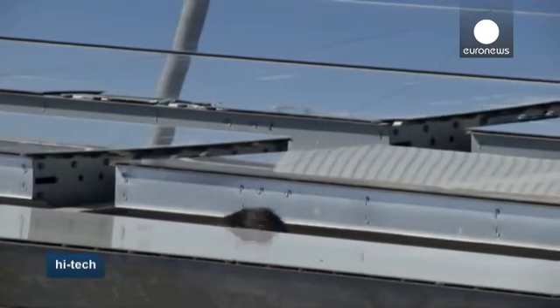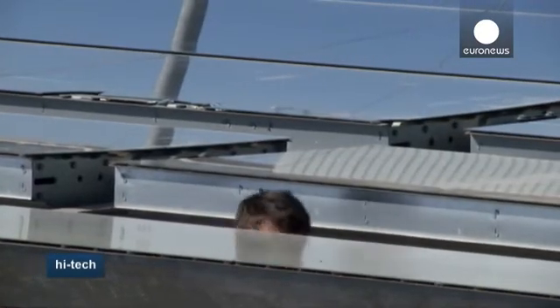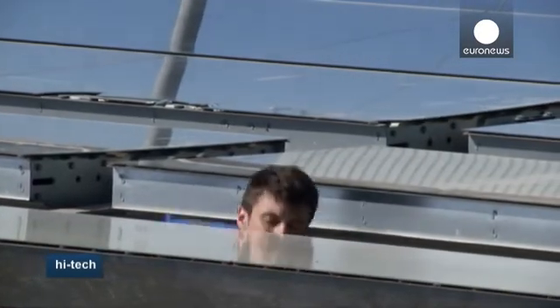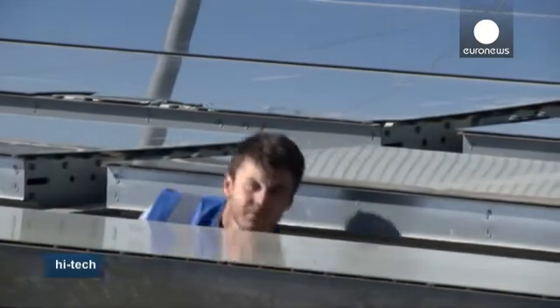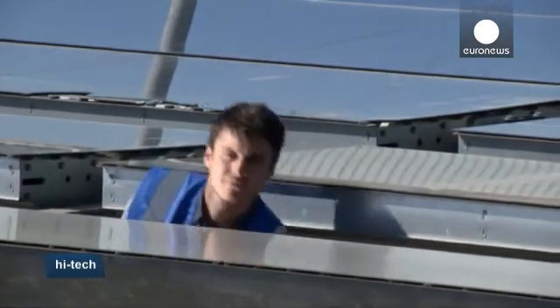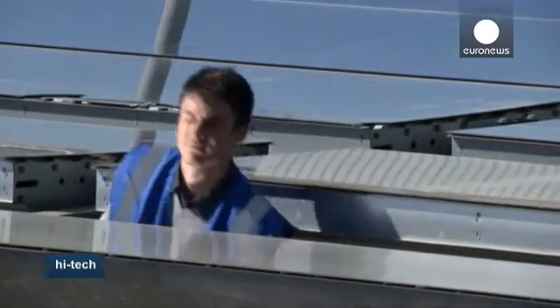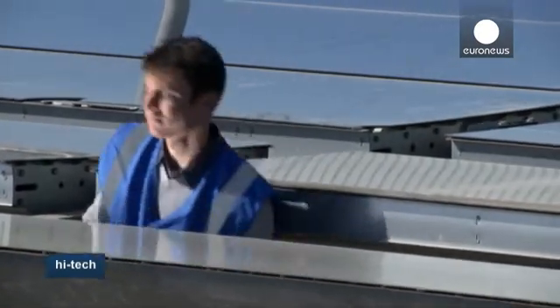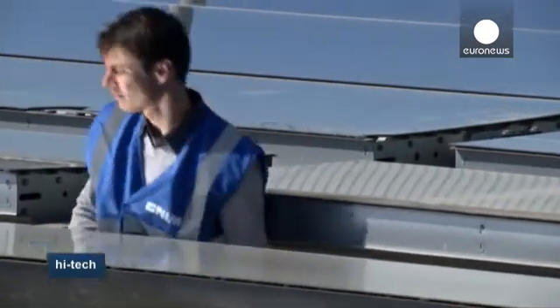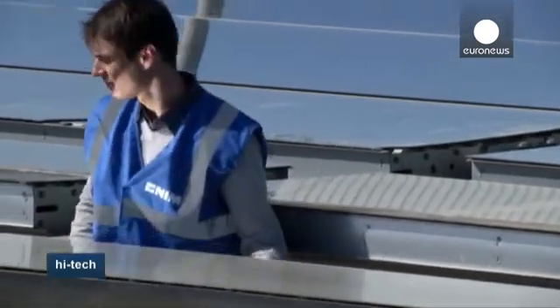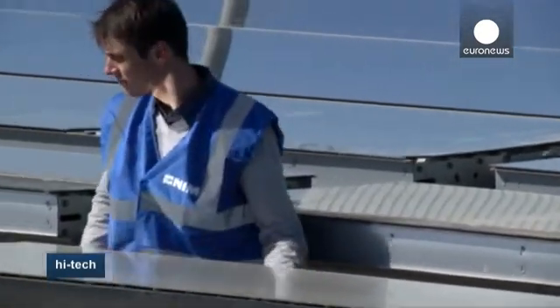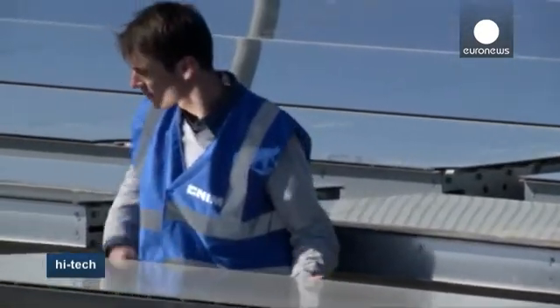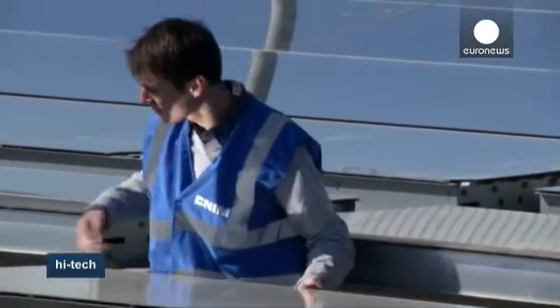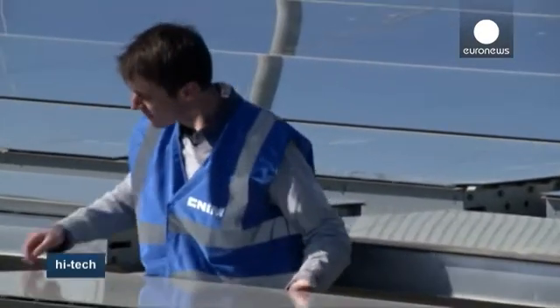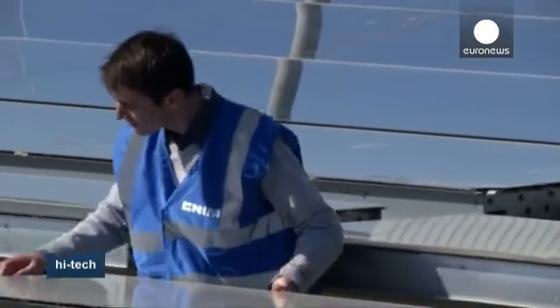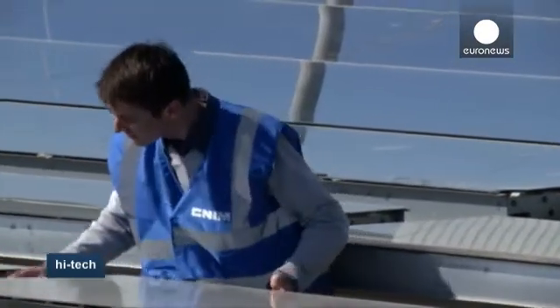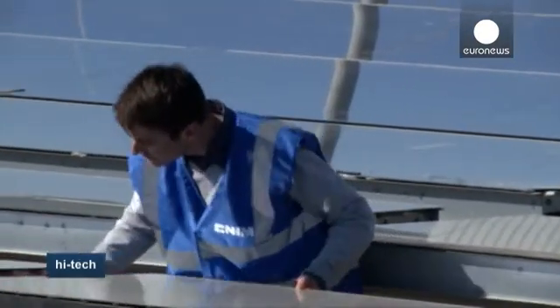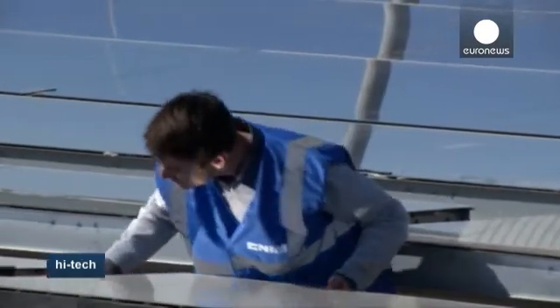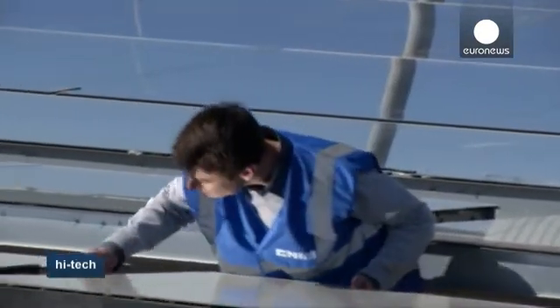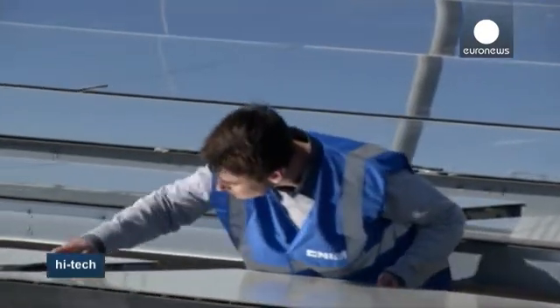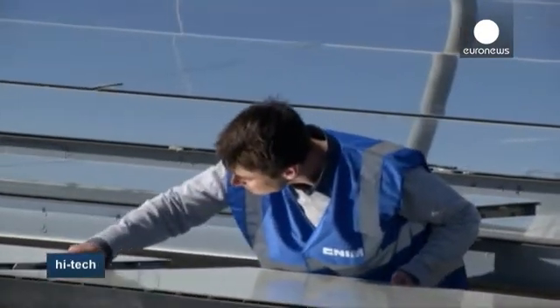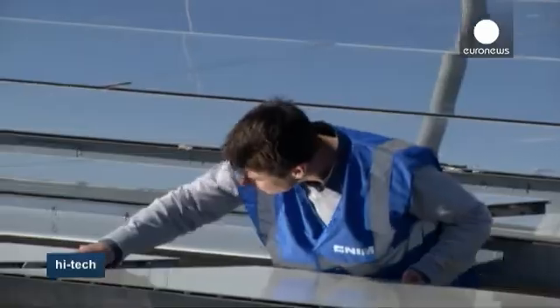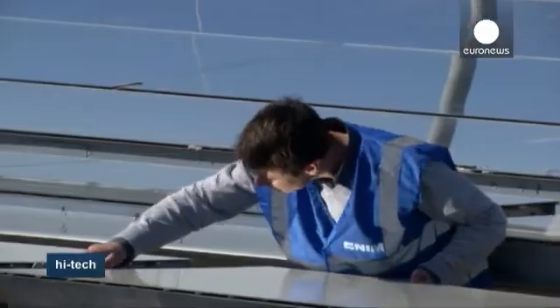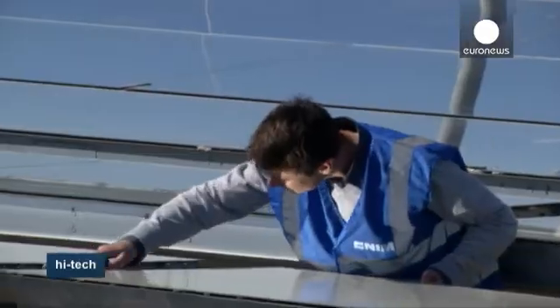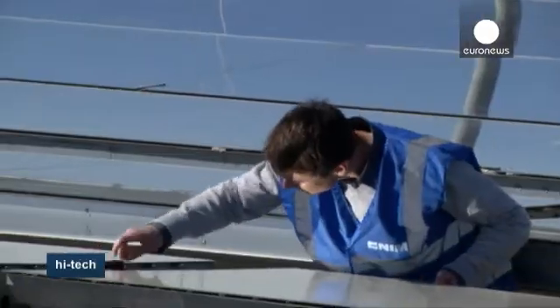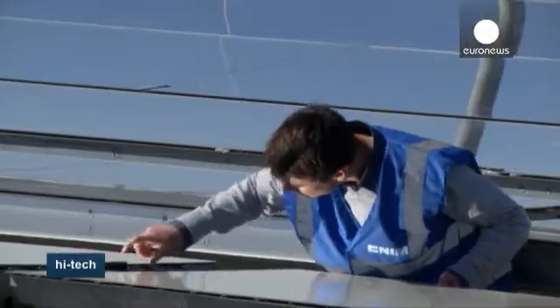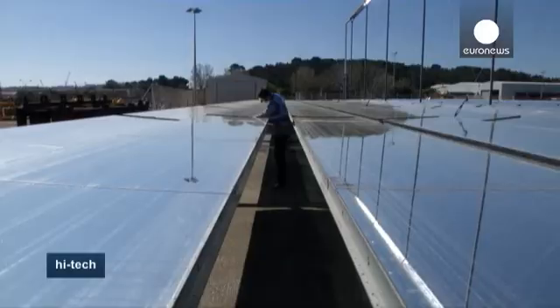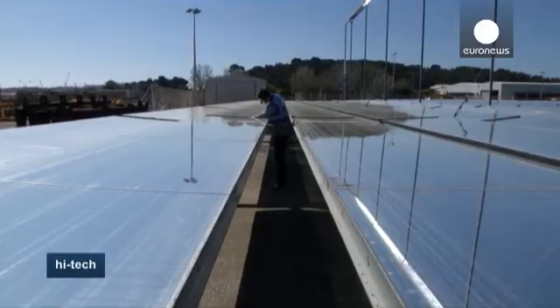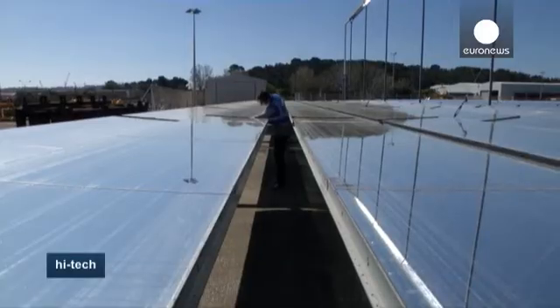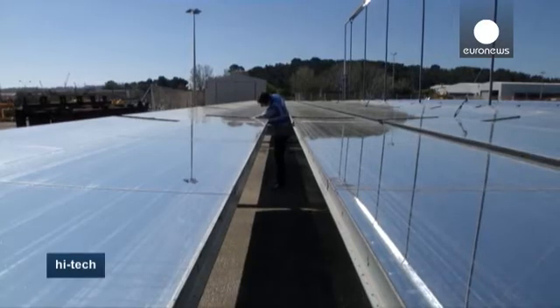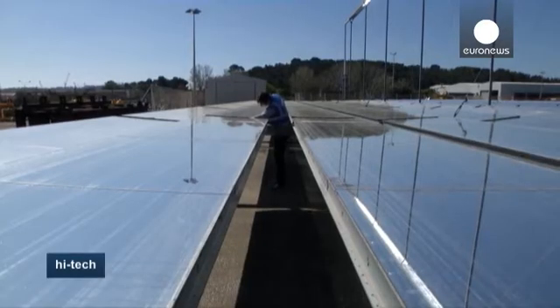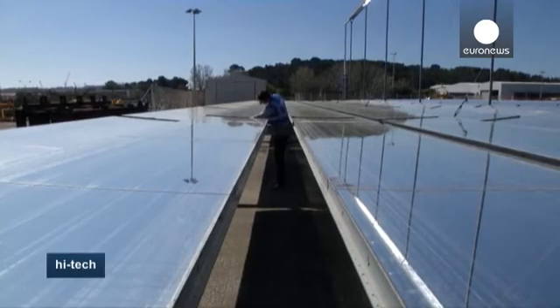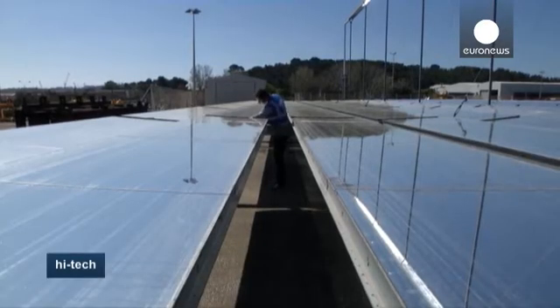Data on solar irradiation is crucial when deciding the location of future solar power plants.